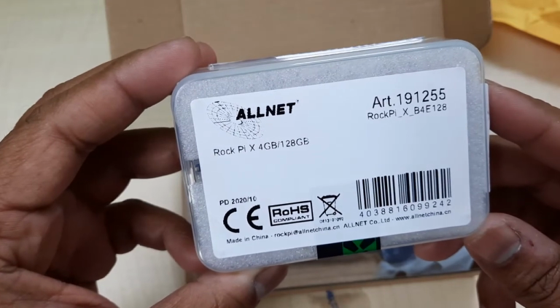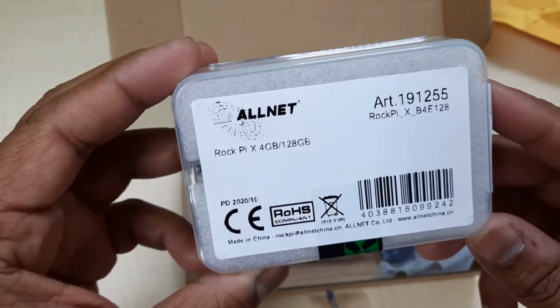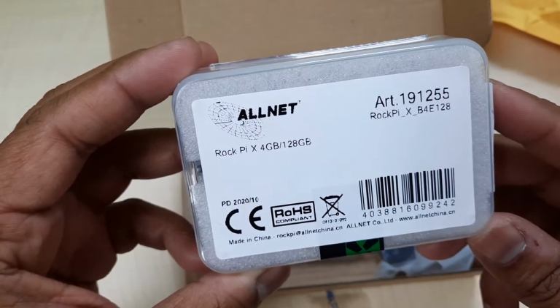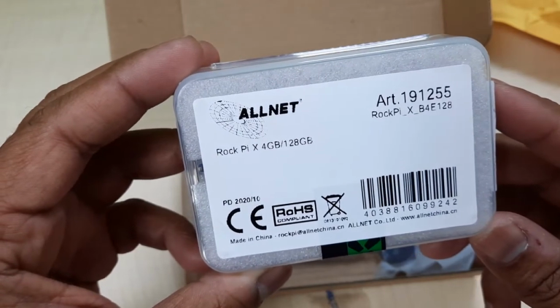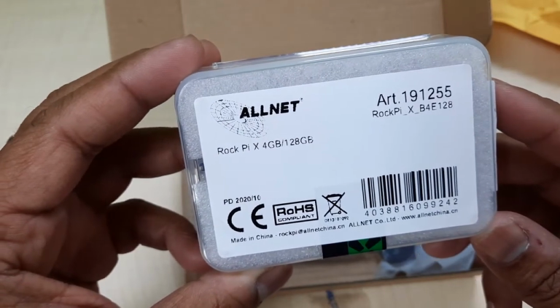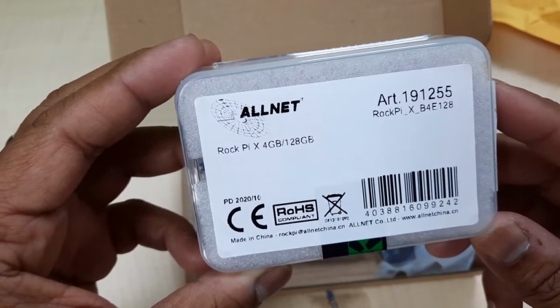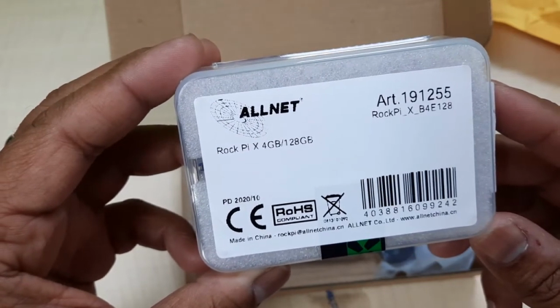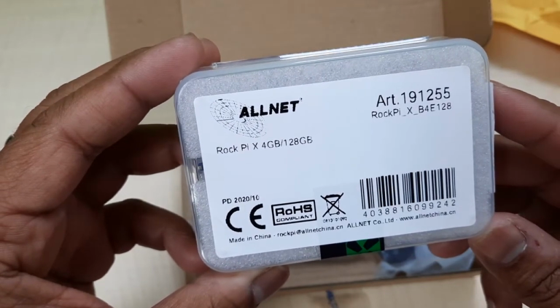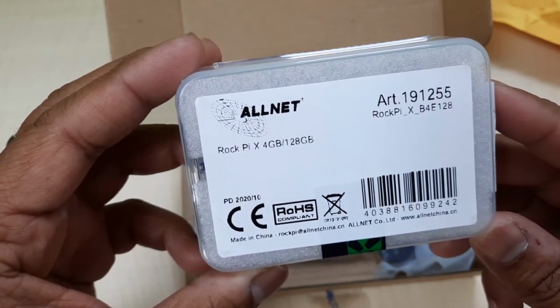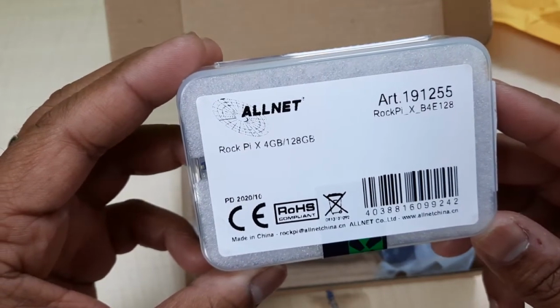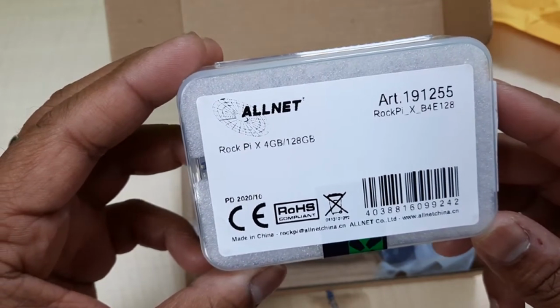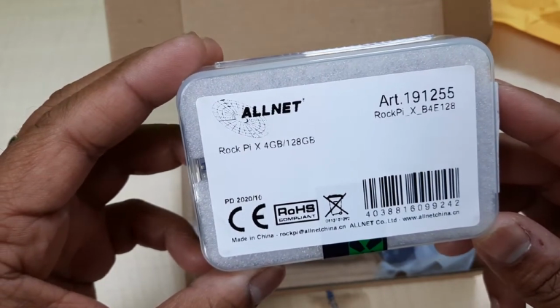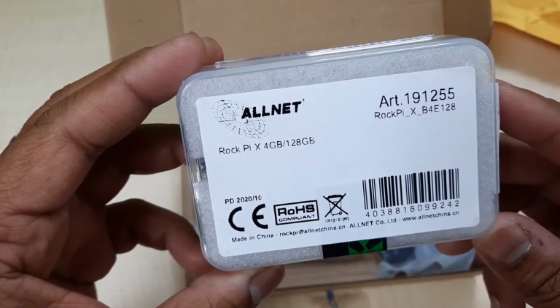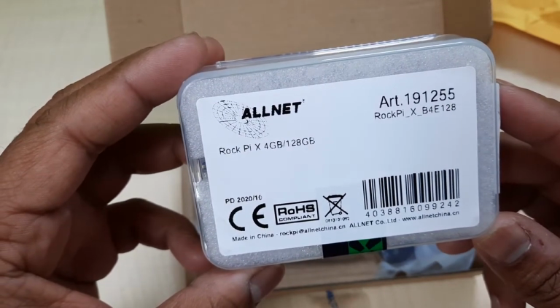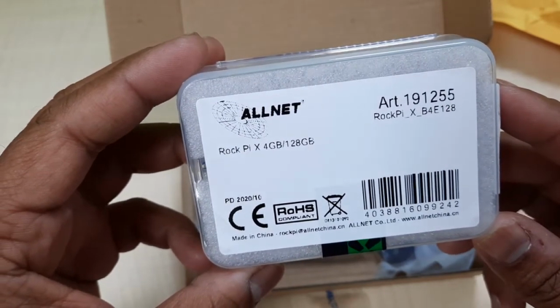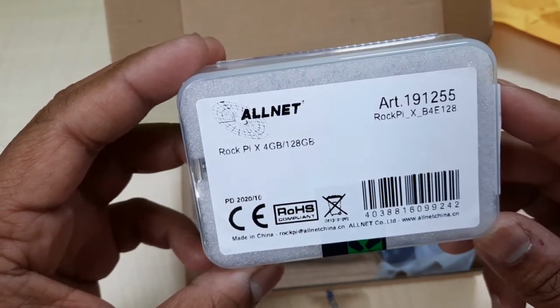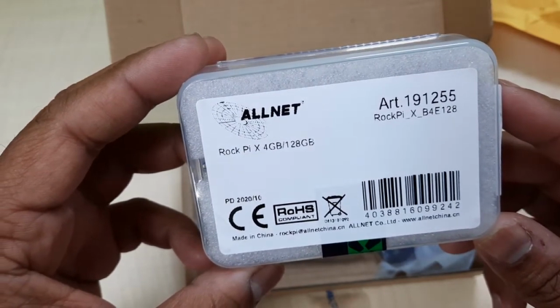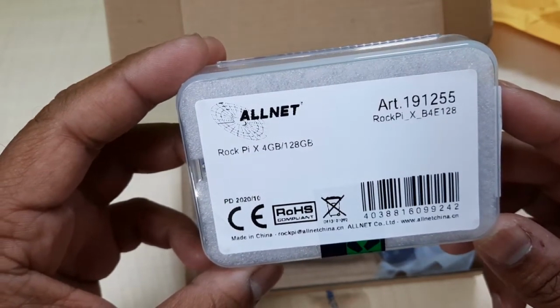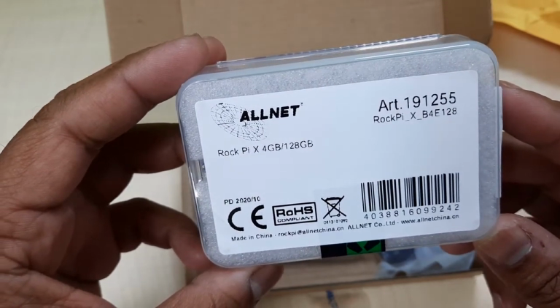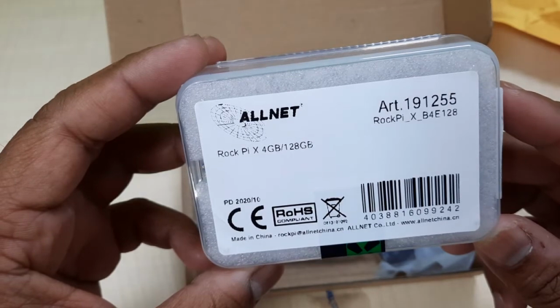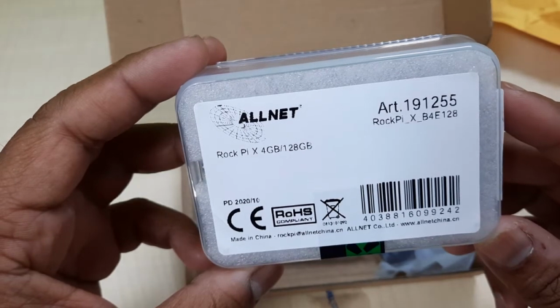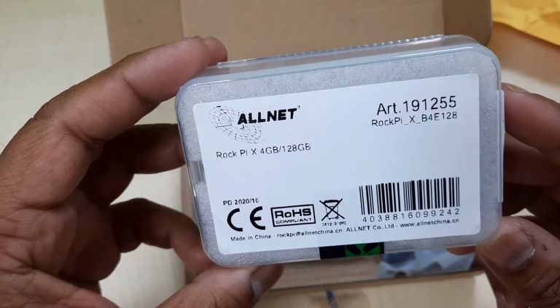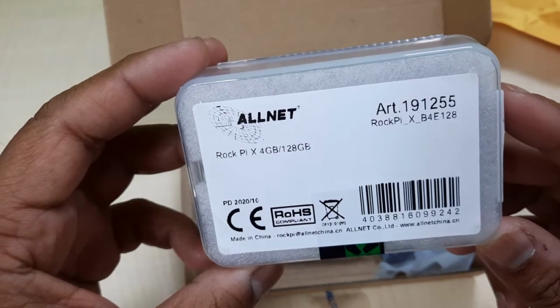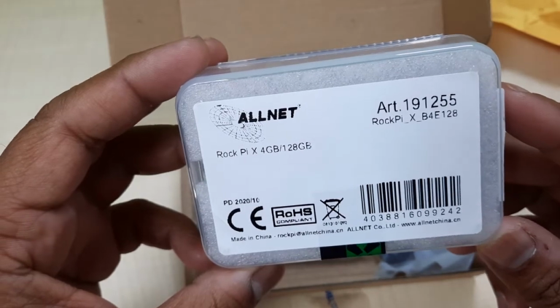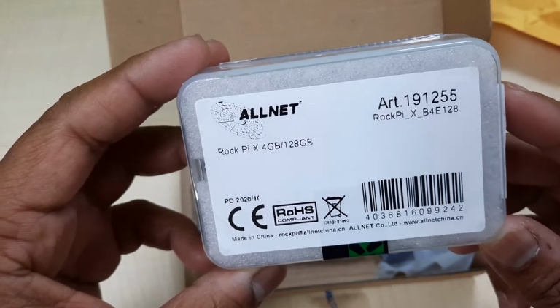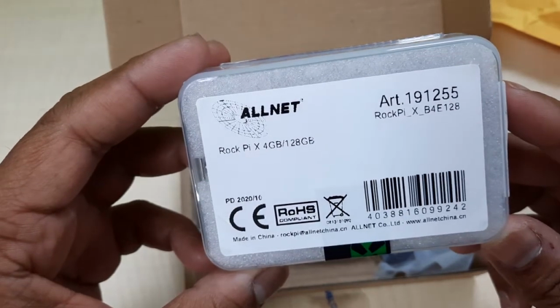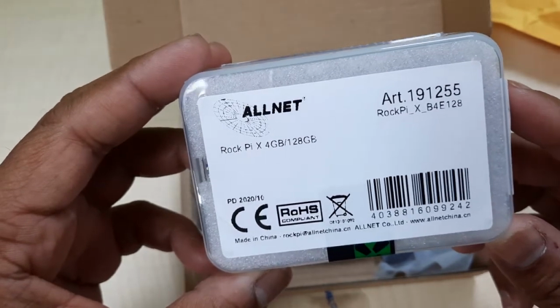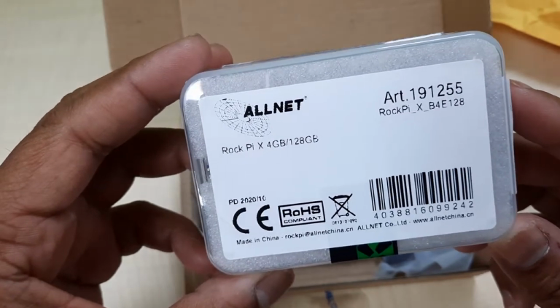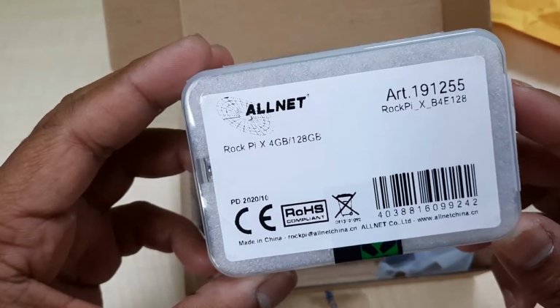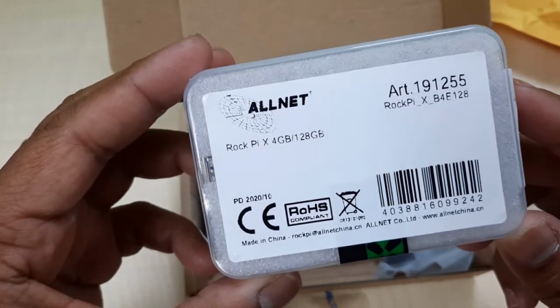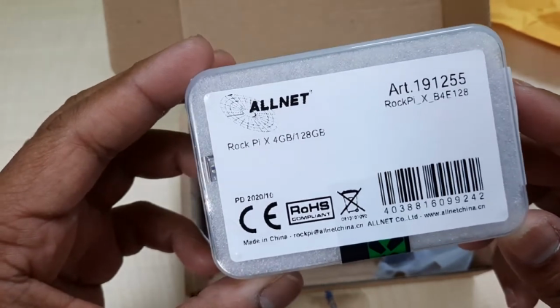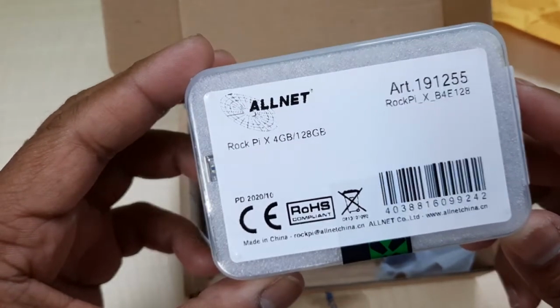RockPi X model B, 4GB RAM, 128GB storage, in good packing.